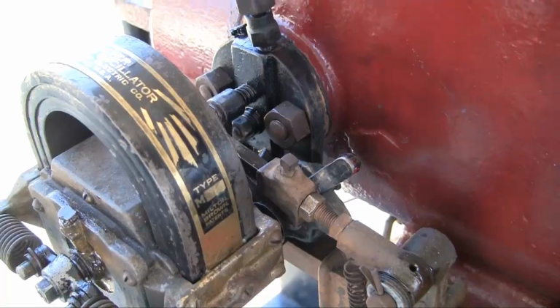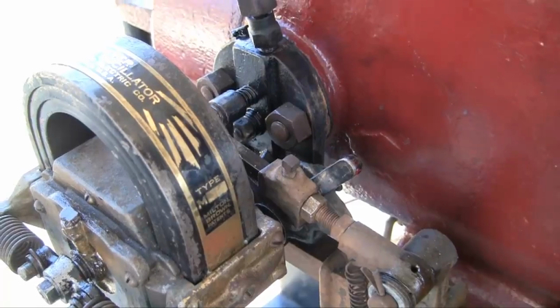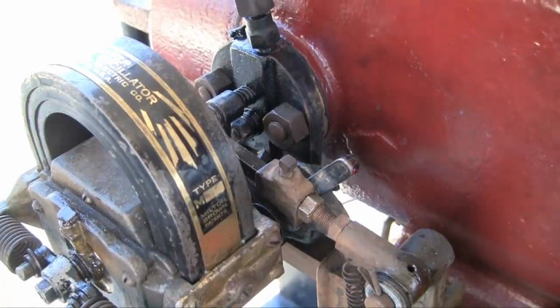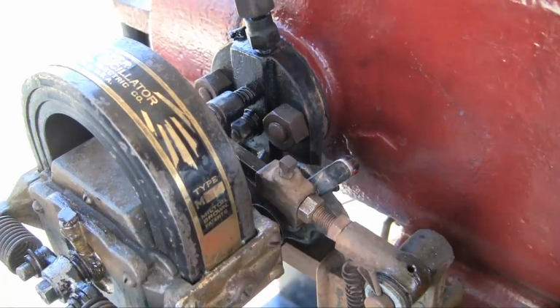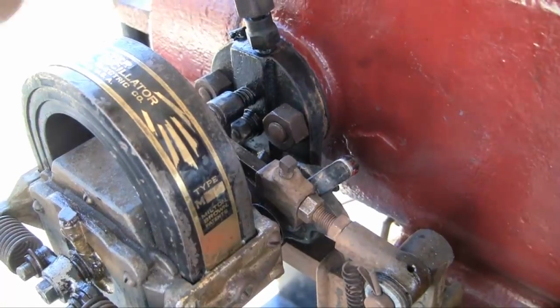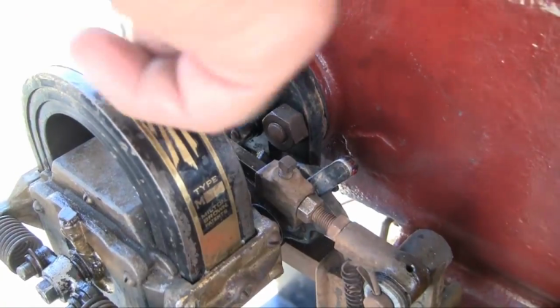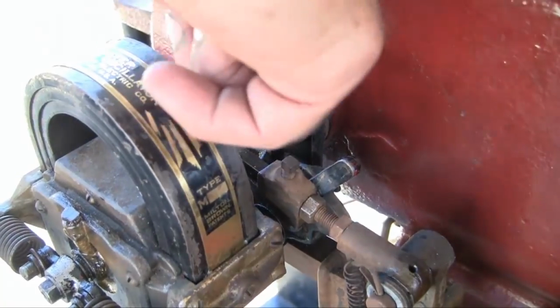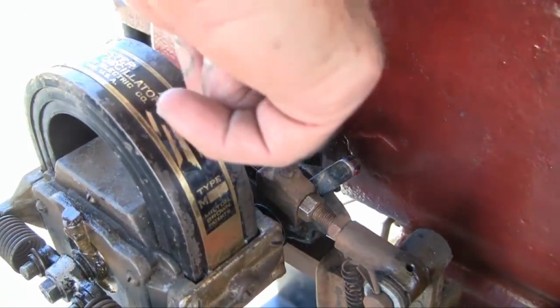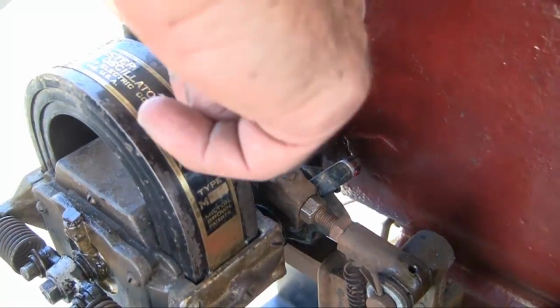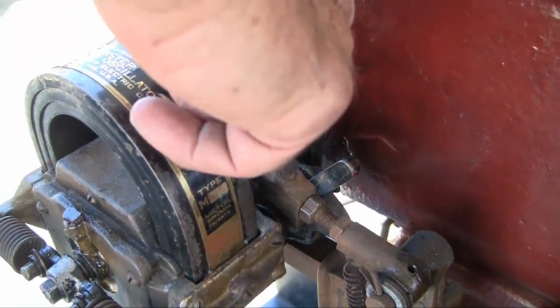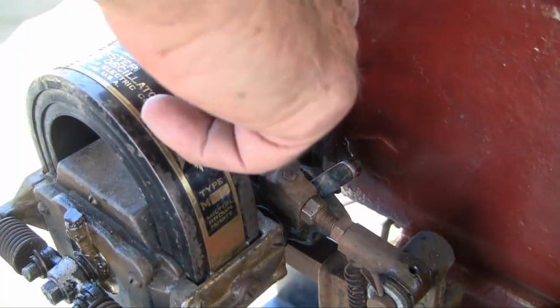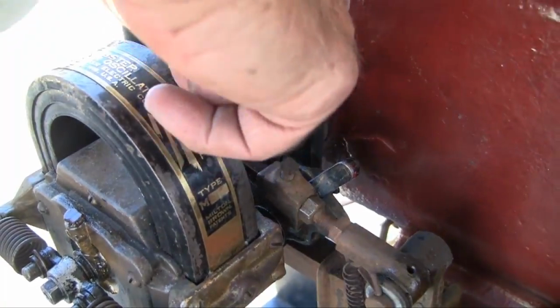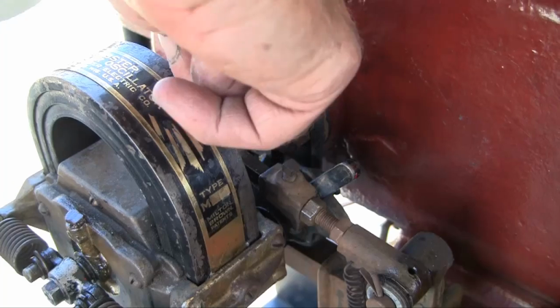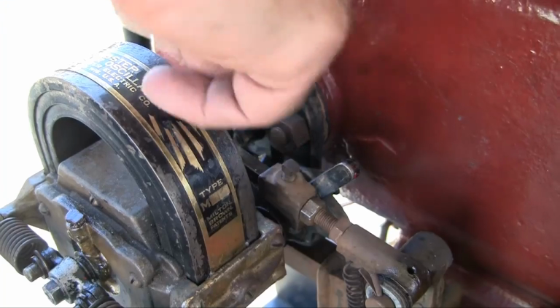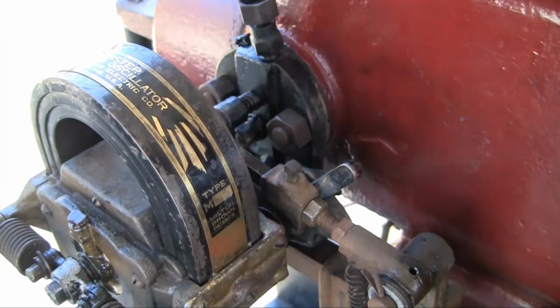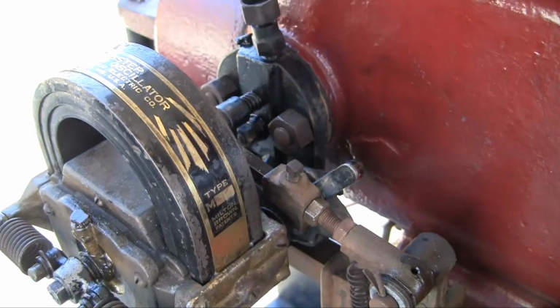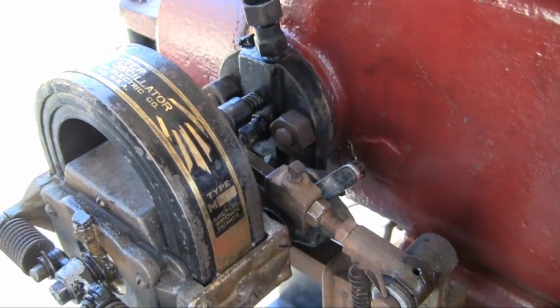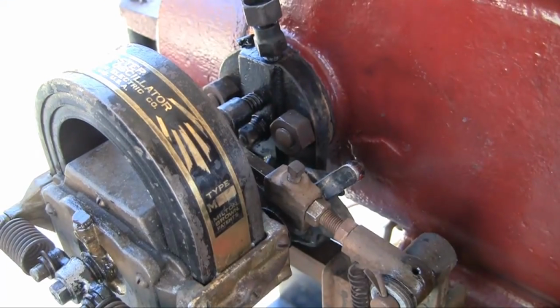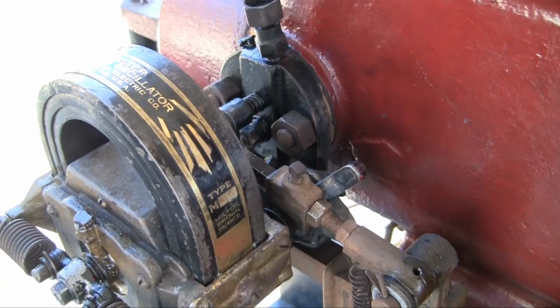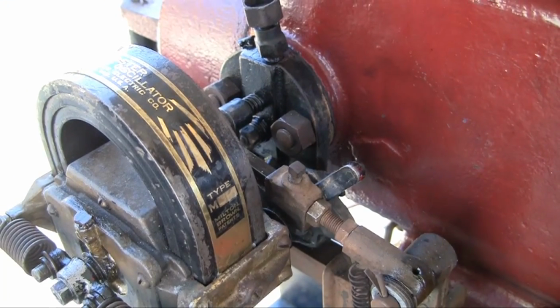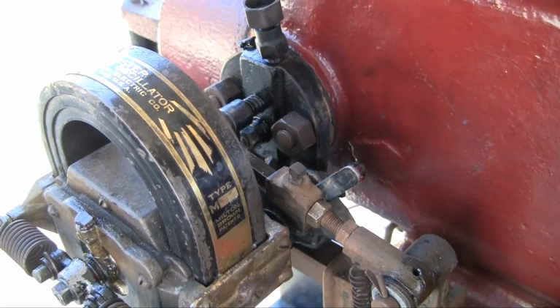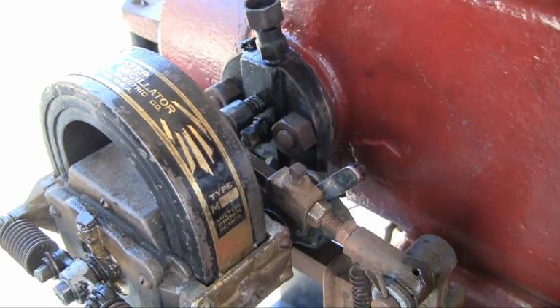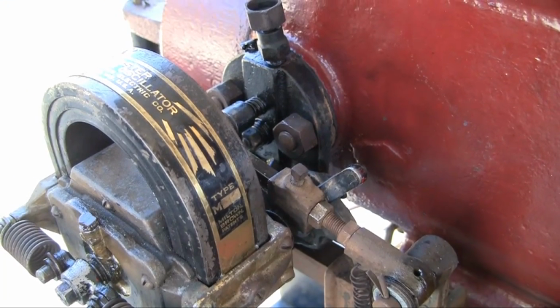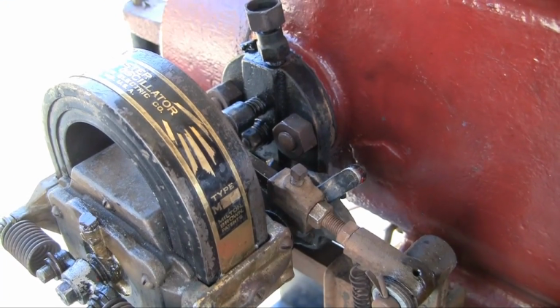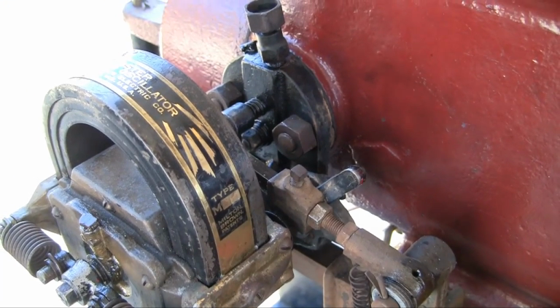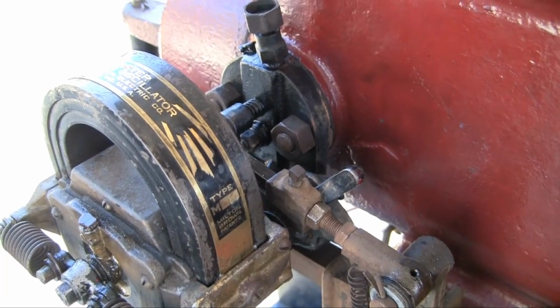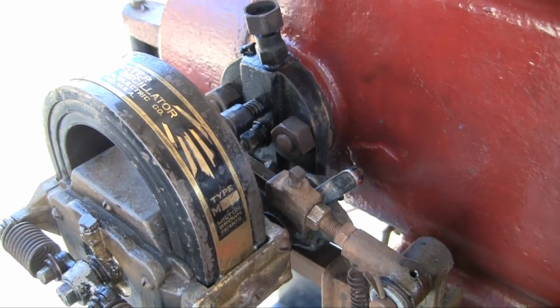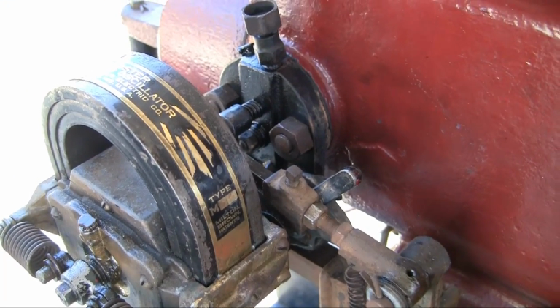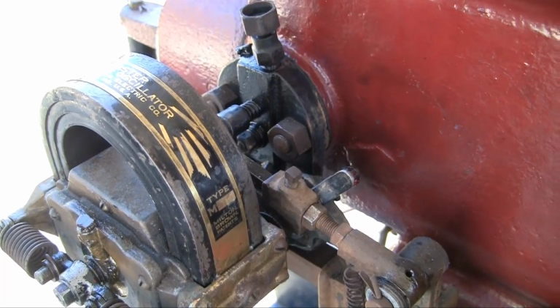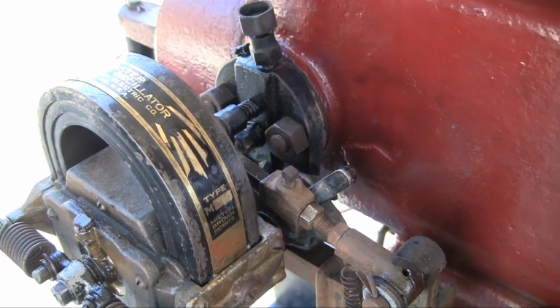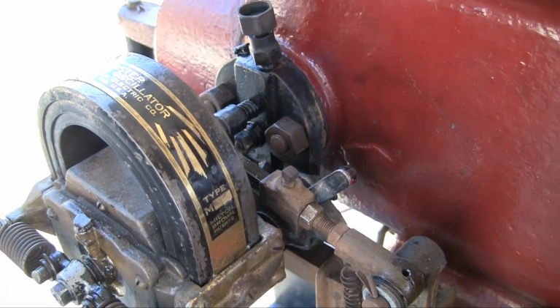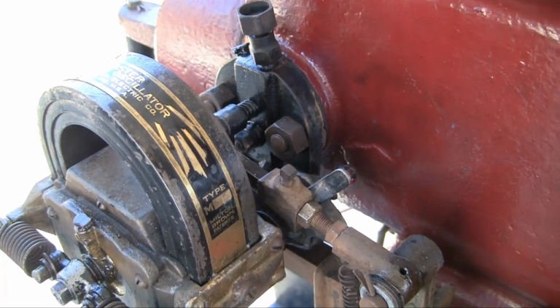It drives this and operates that arm that connects and breaks points inside the combustion engine.